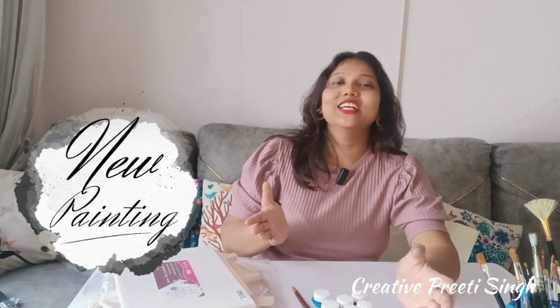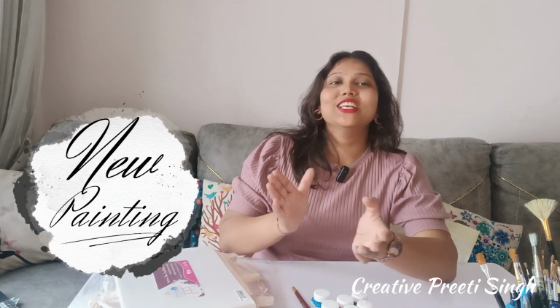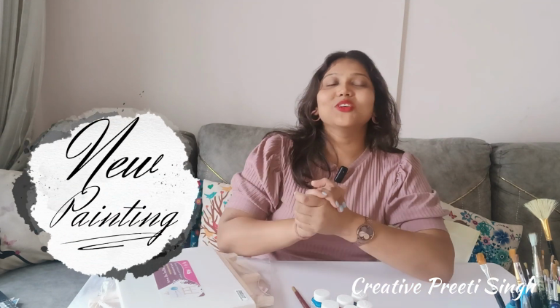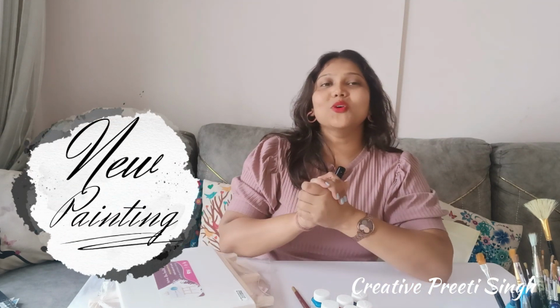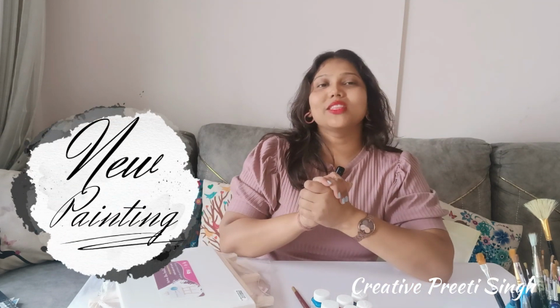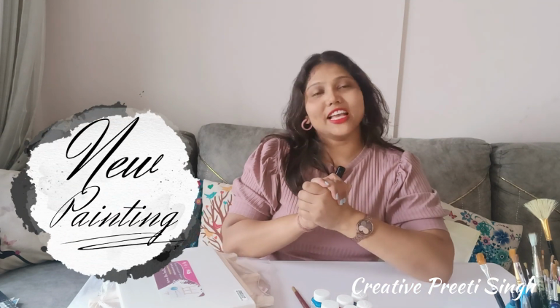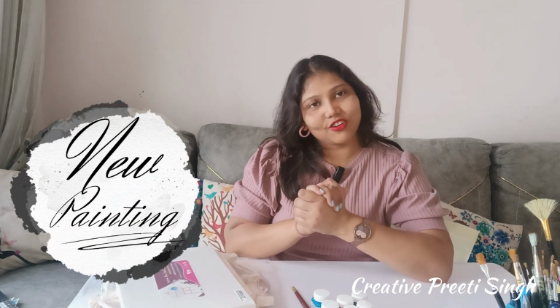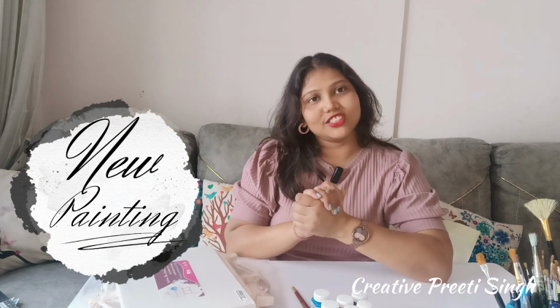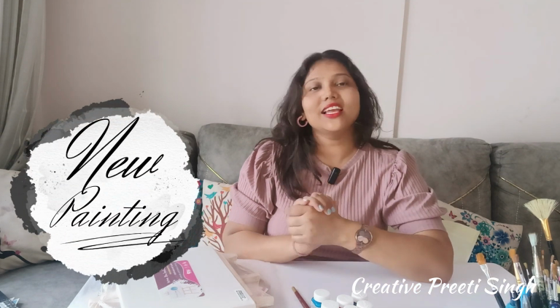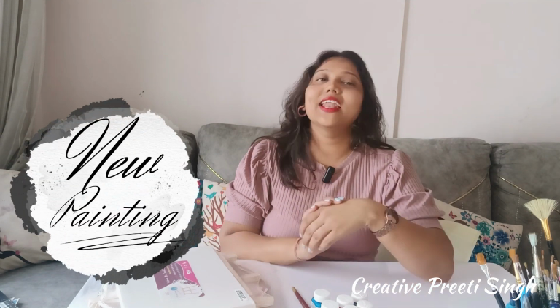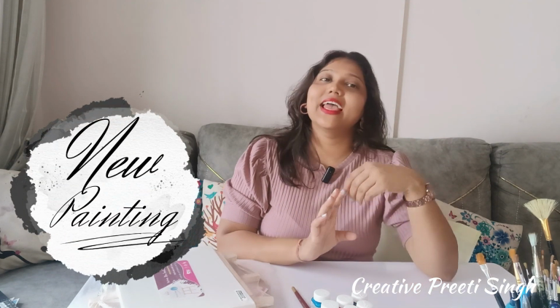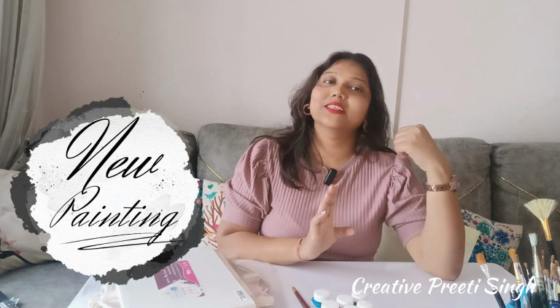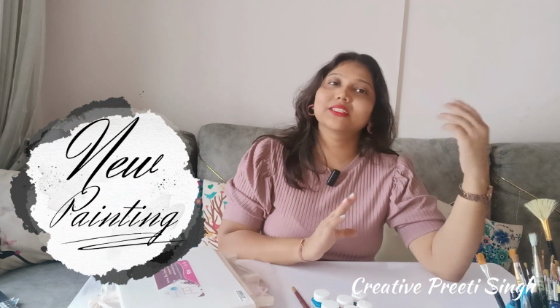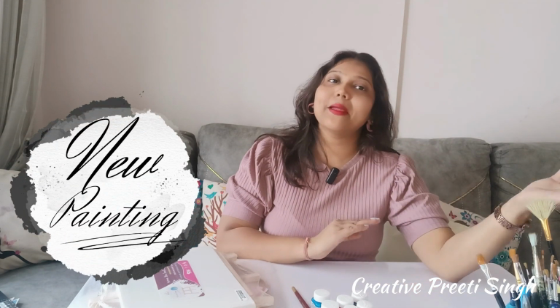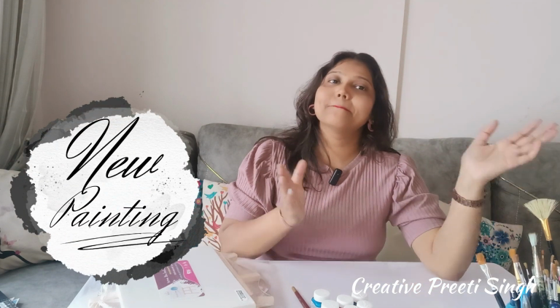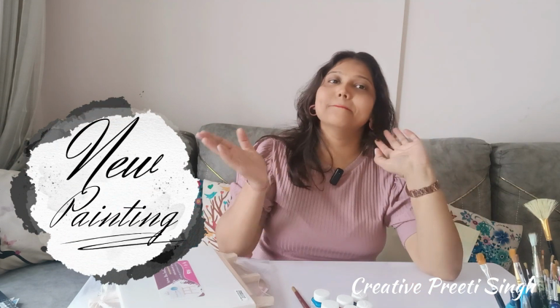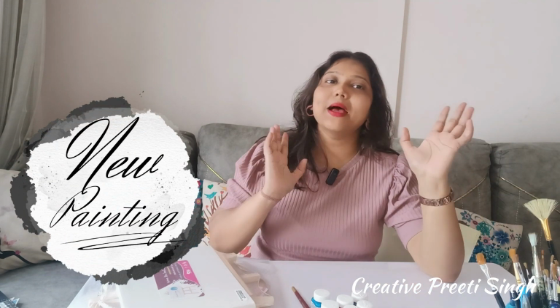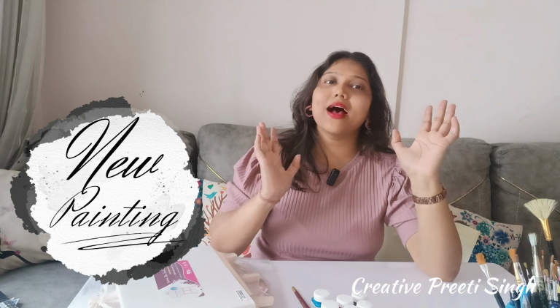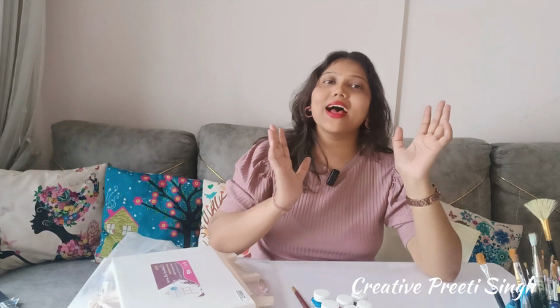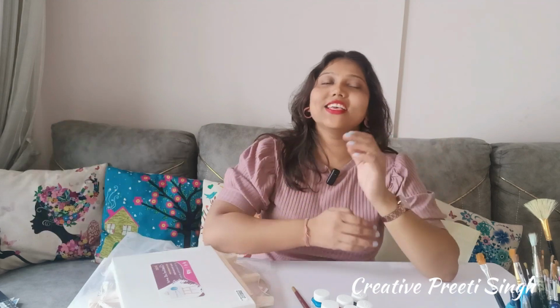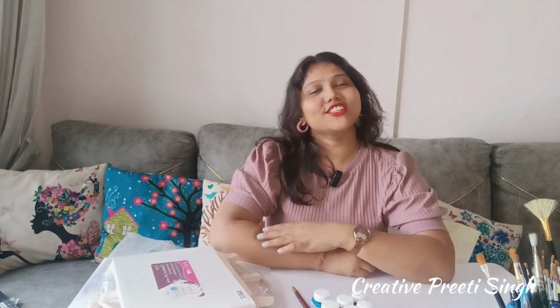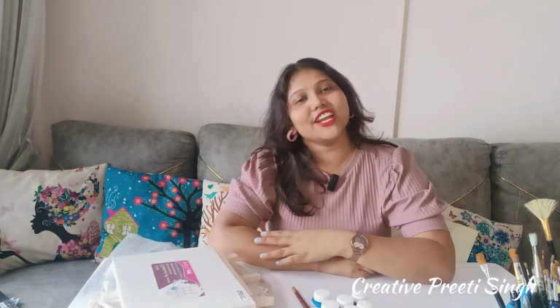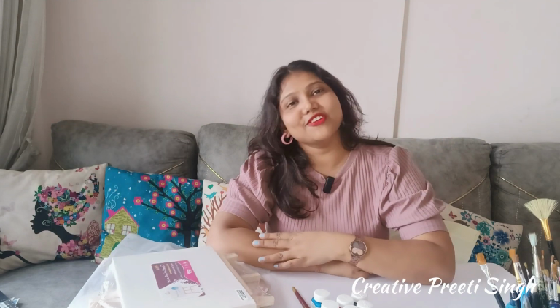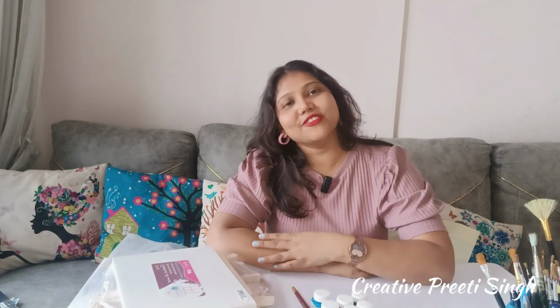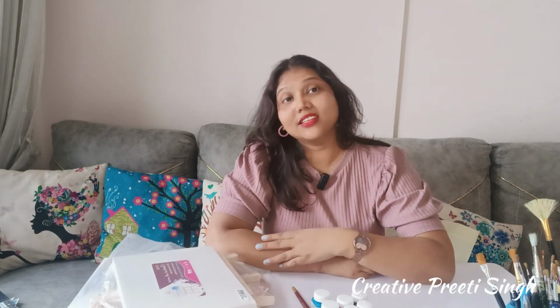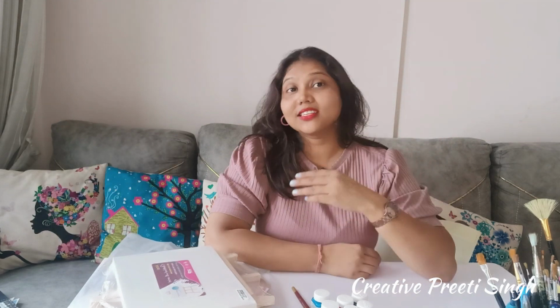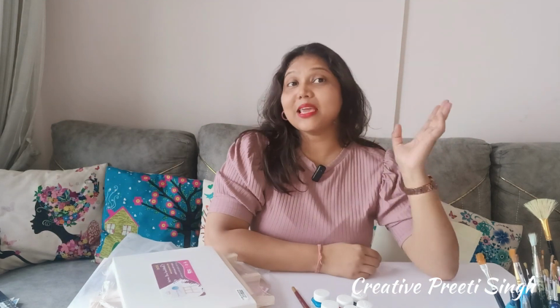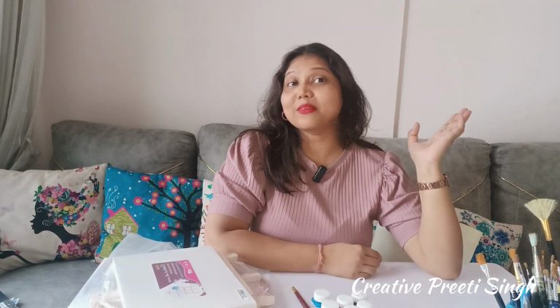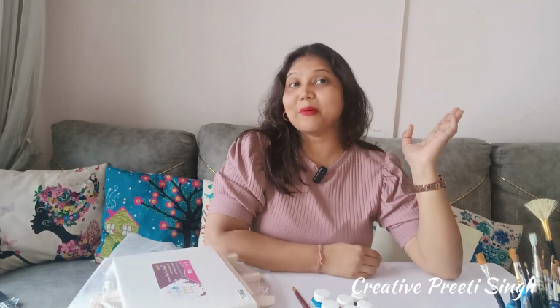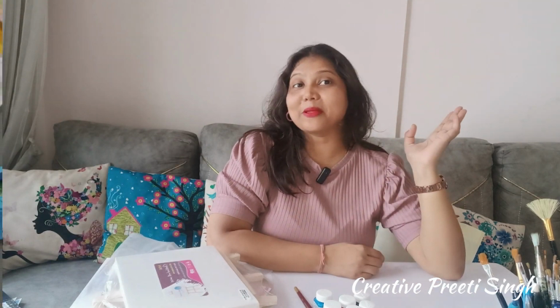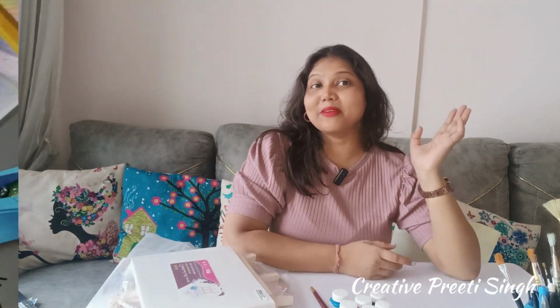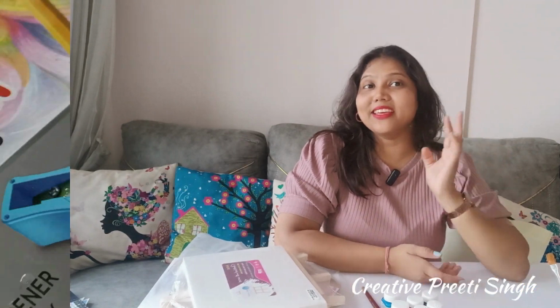Thanks for watching, and like and subscribe. Stay tuned and keep supporting me. Bye-bye!